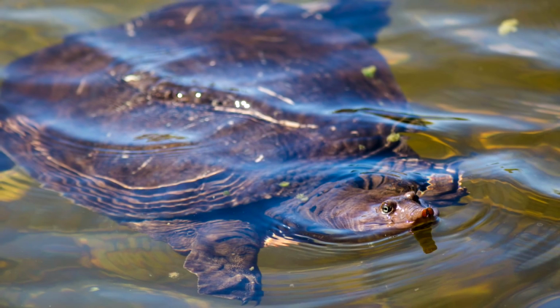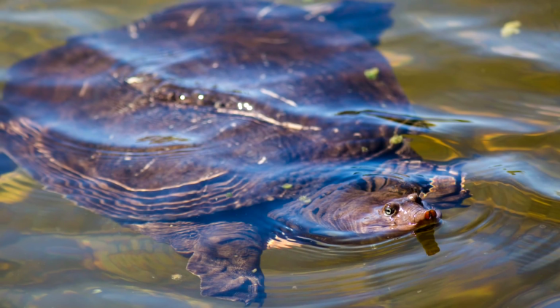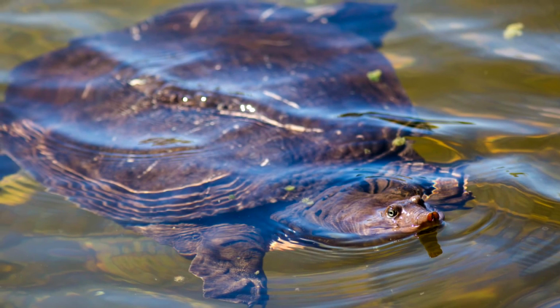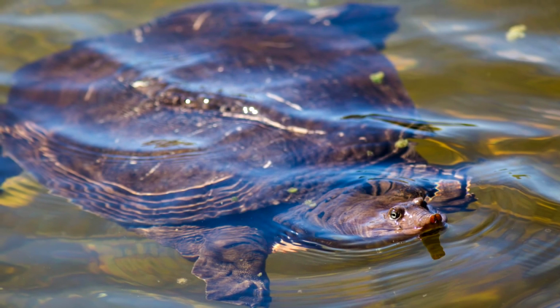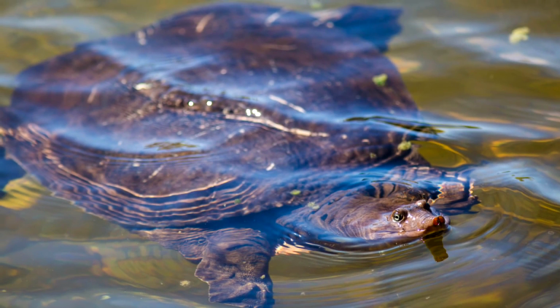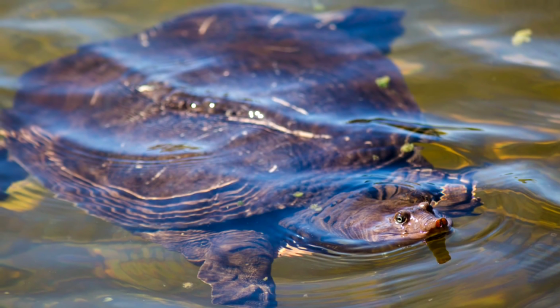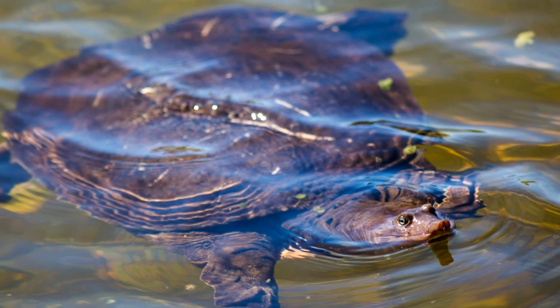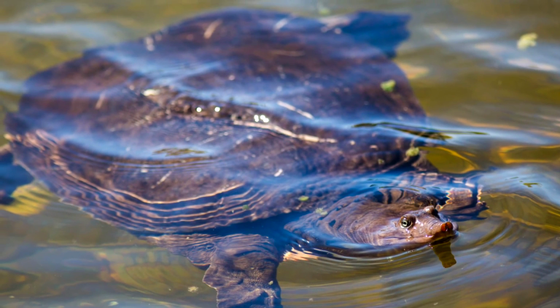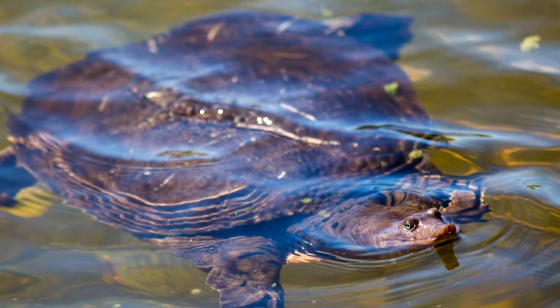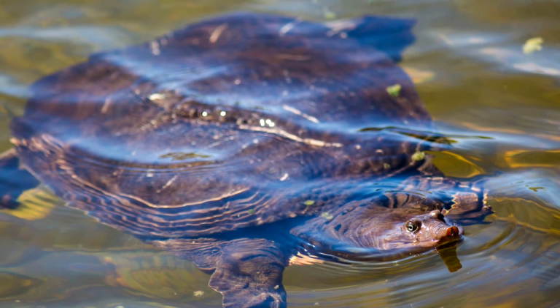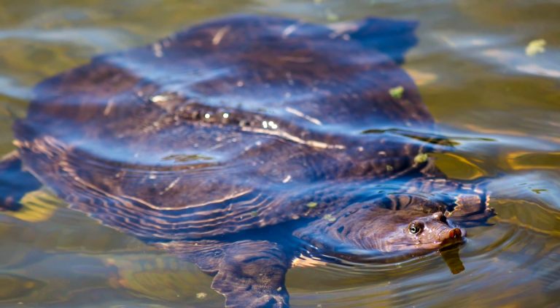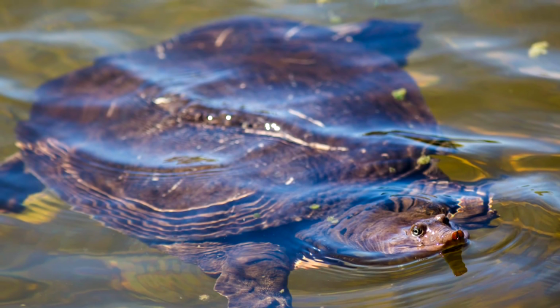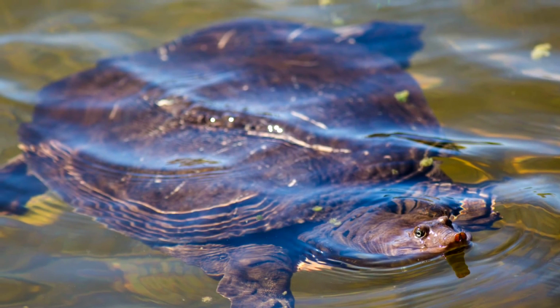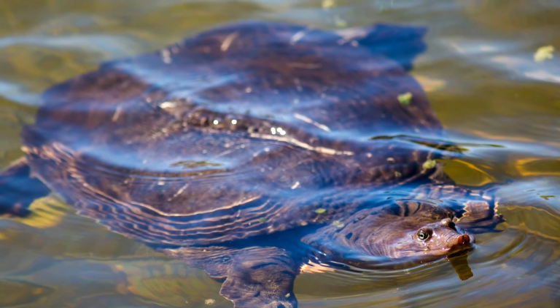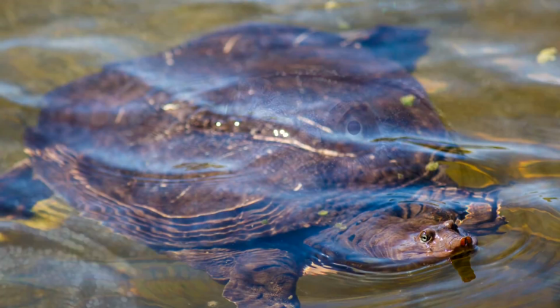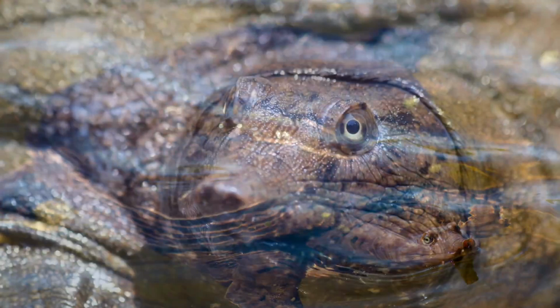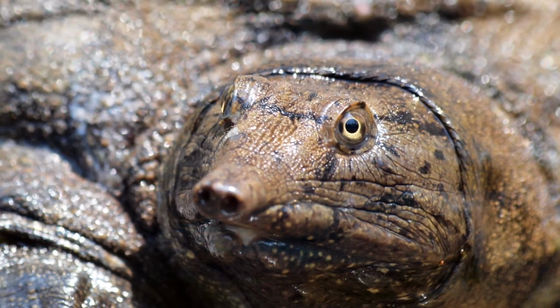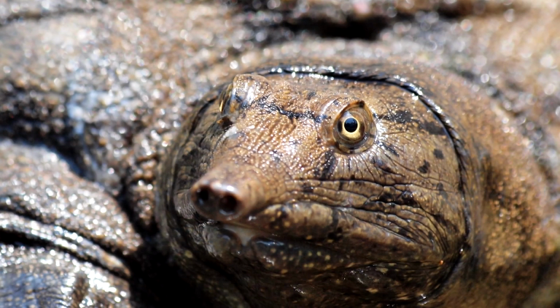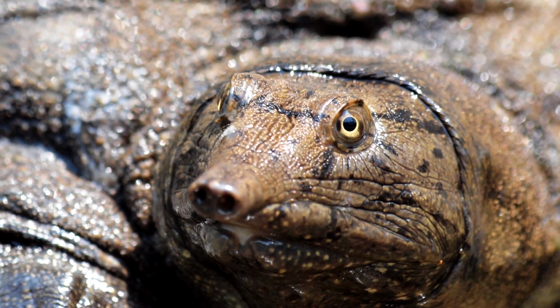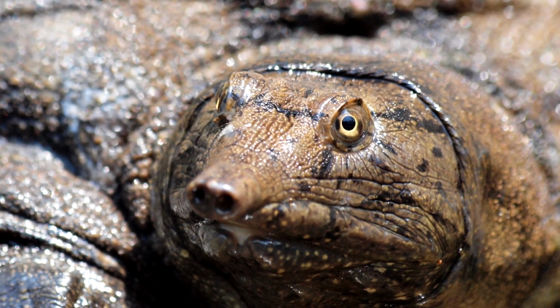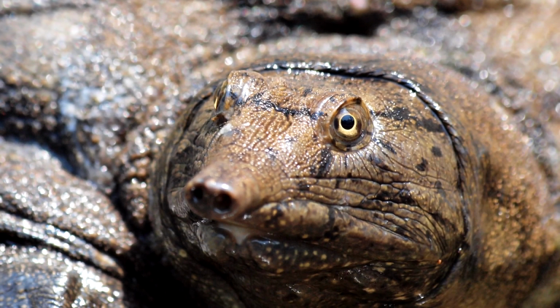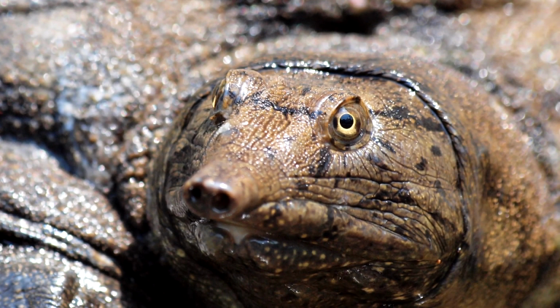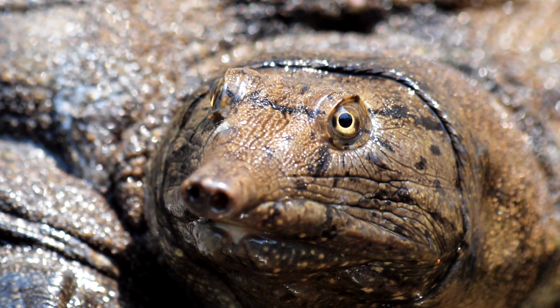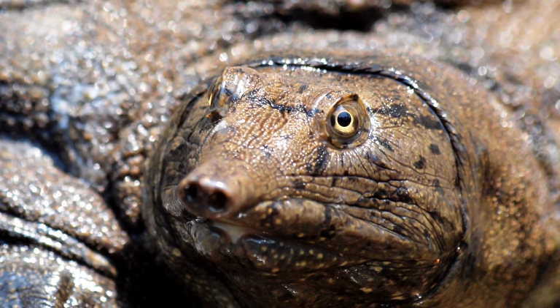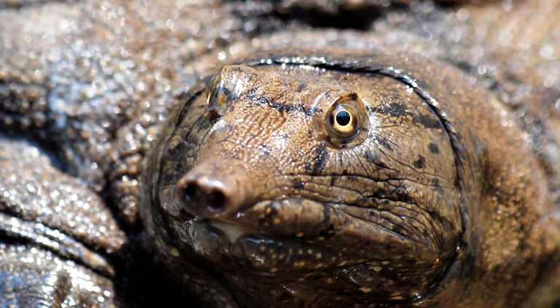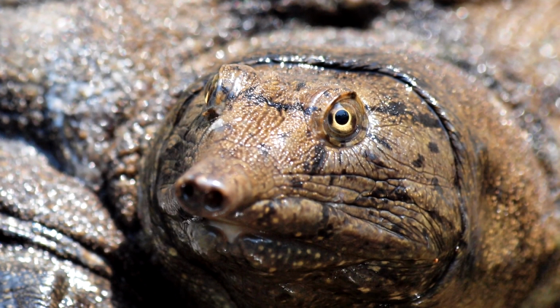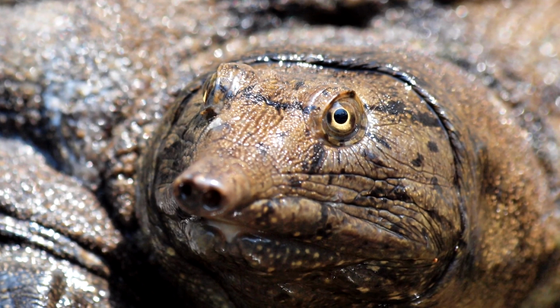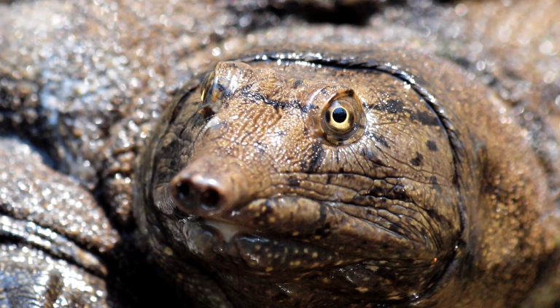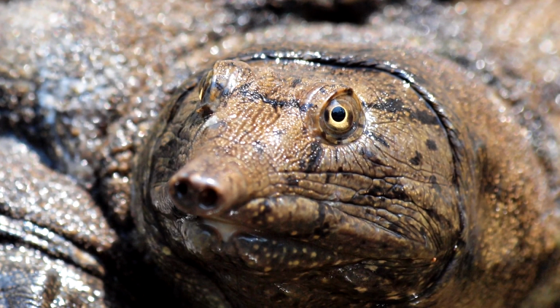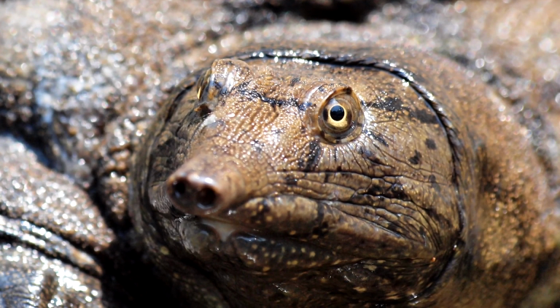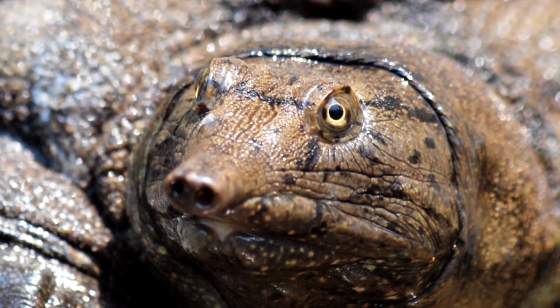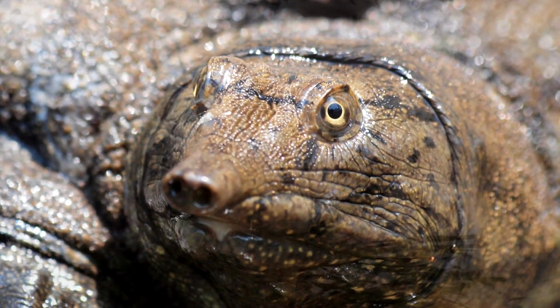Soft-shelled turtles are consumed by people in many countries and cultures. This, along with environmental changes, has put many species on the brink.